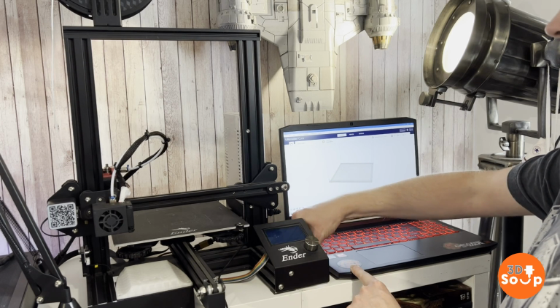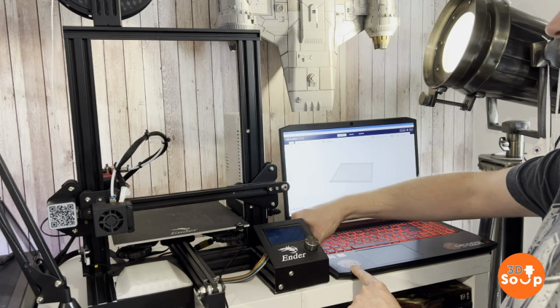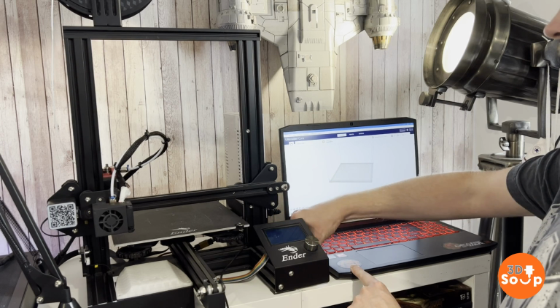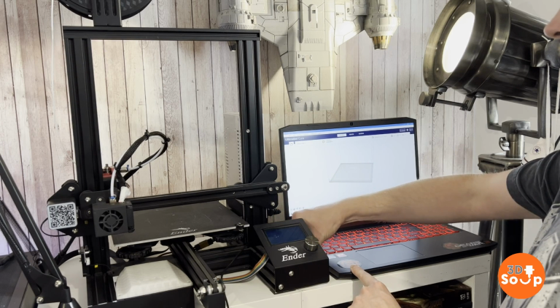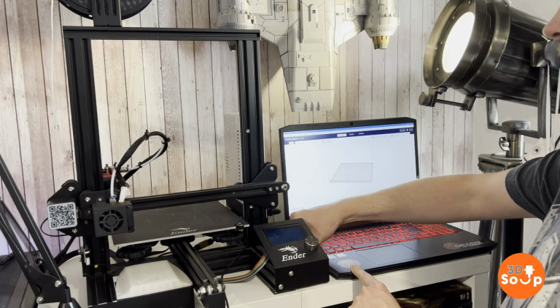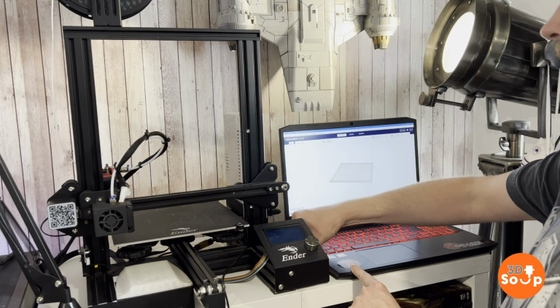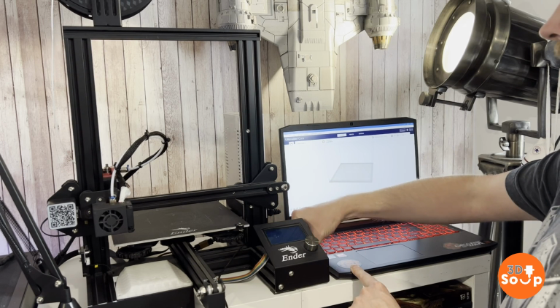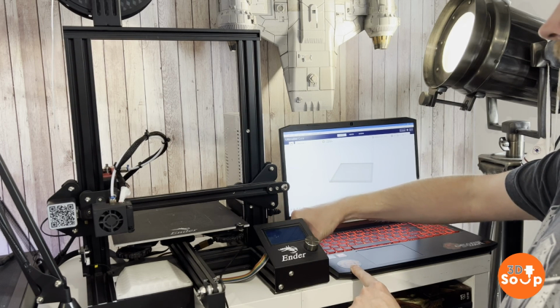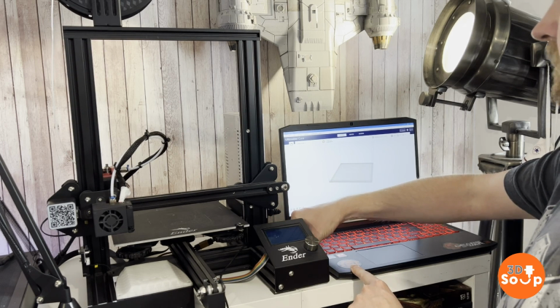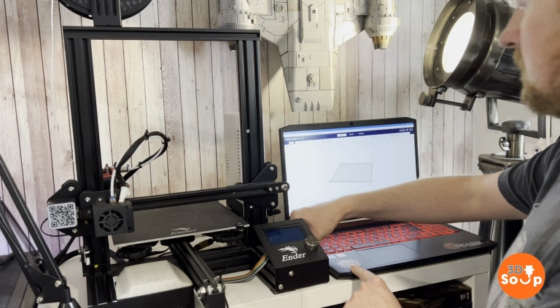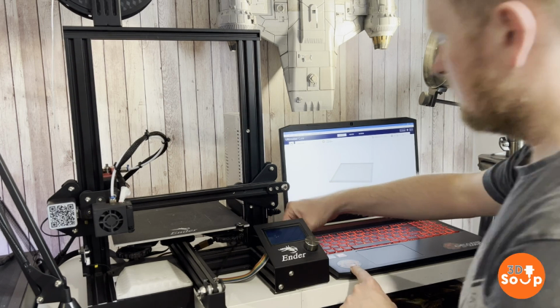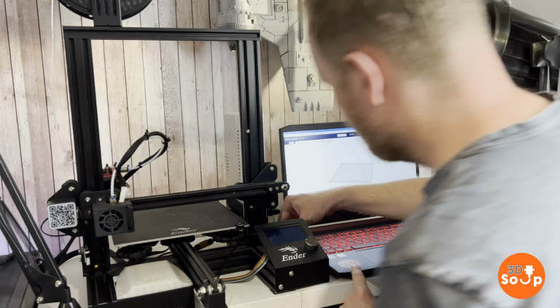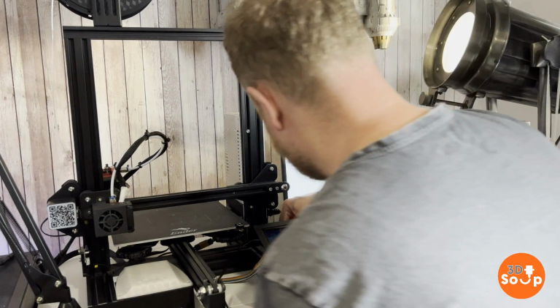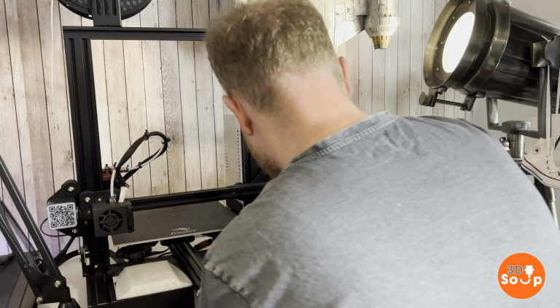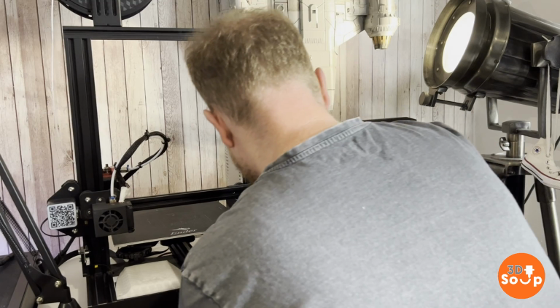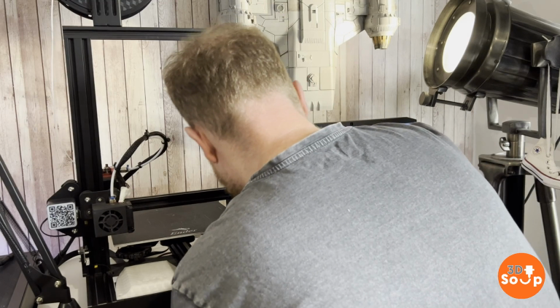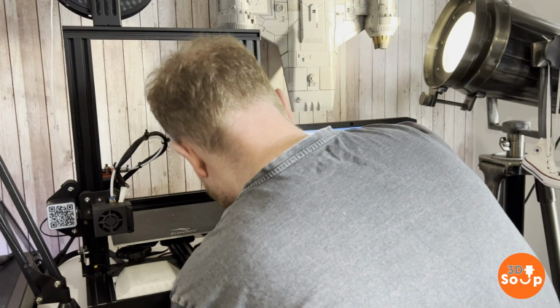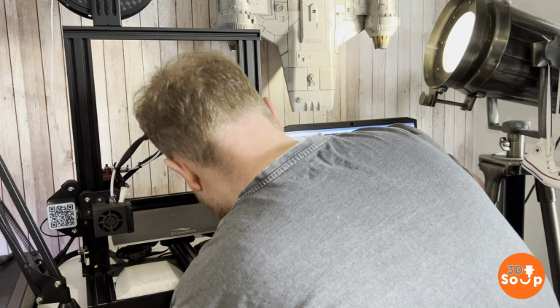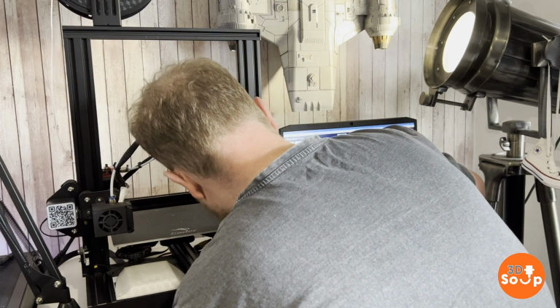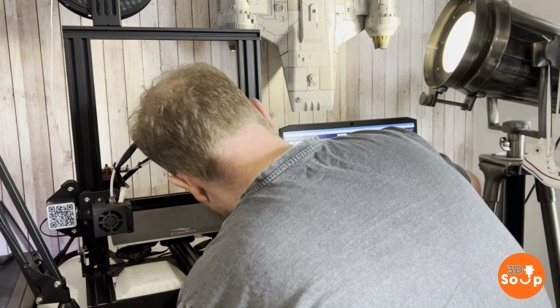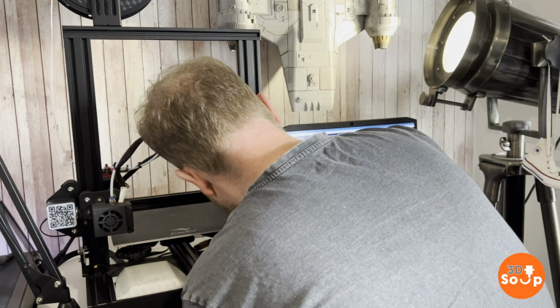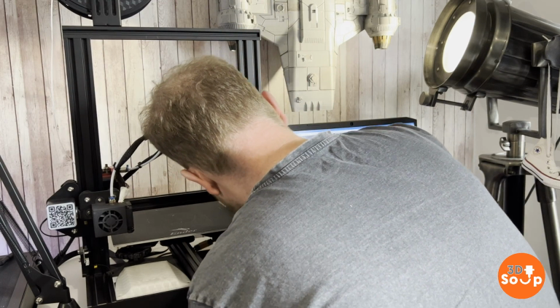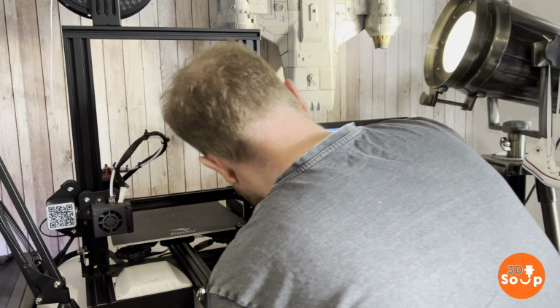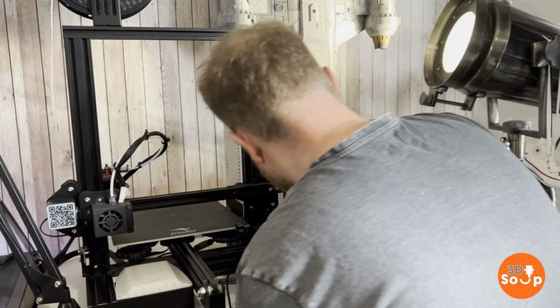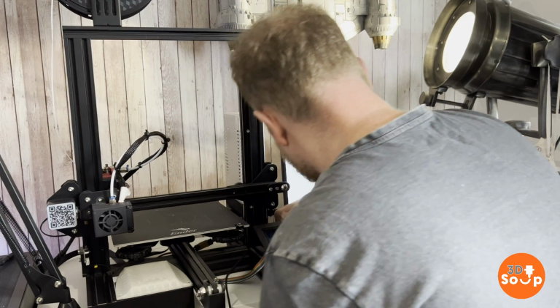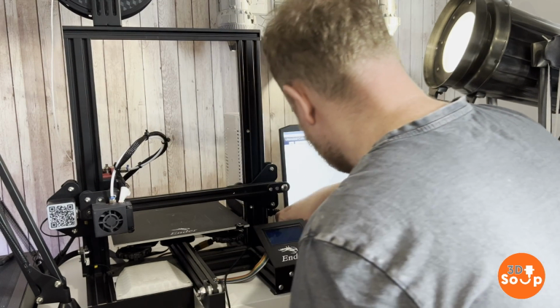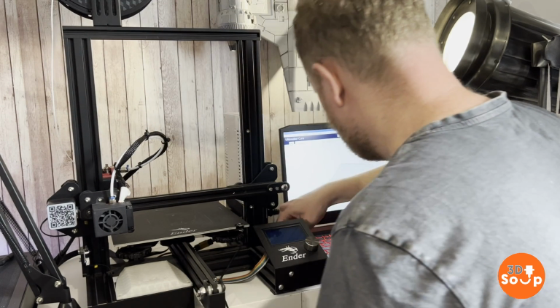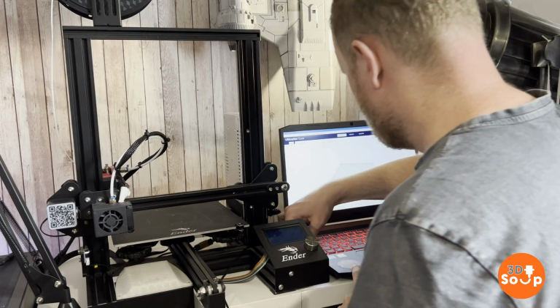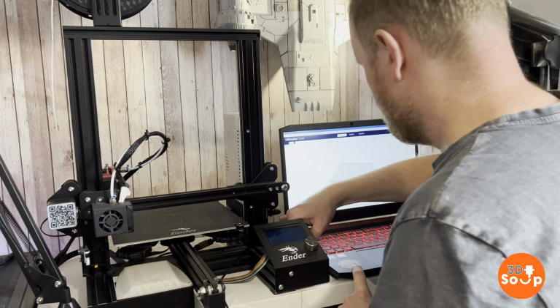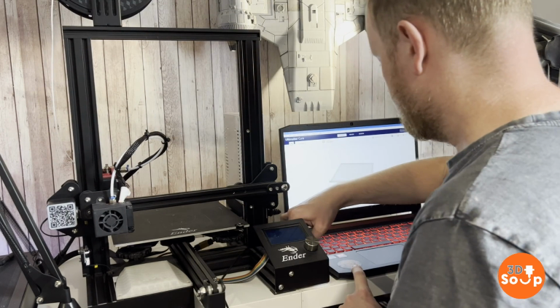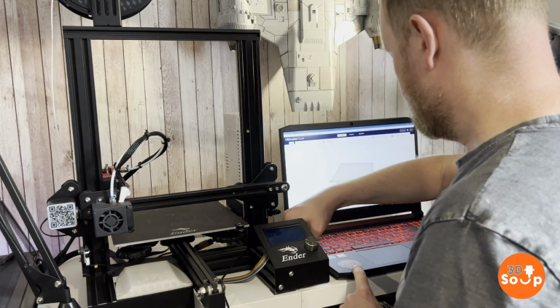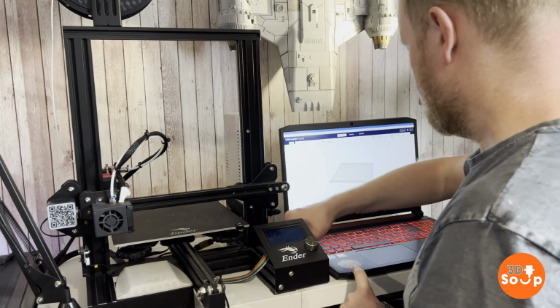It's an Acer Nitro 3, I think. And yeah, let's try and find the connection.